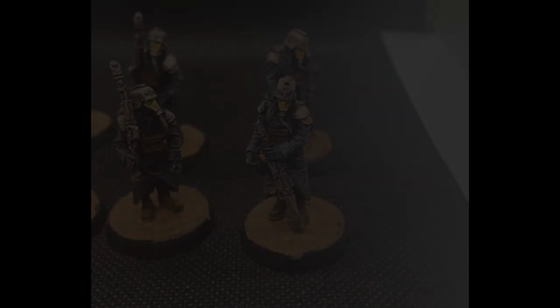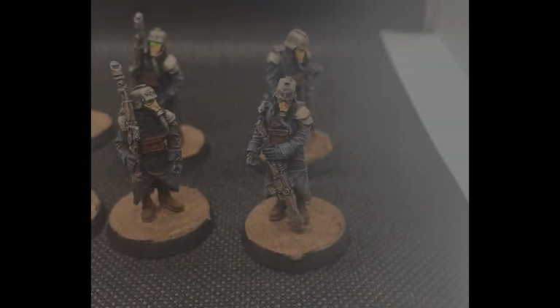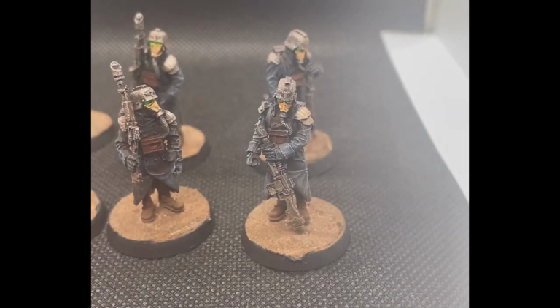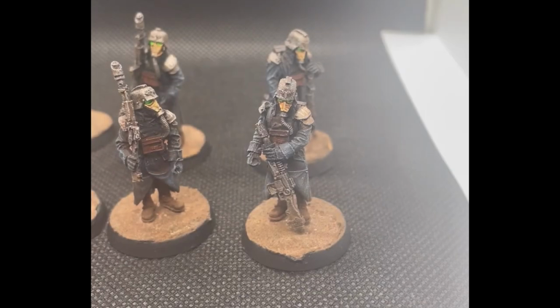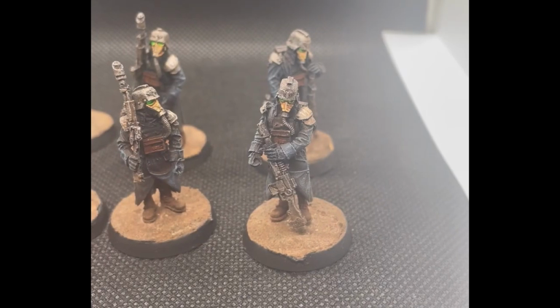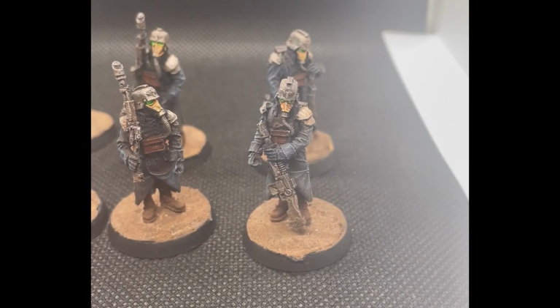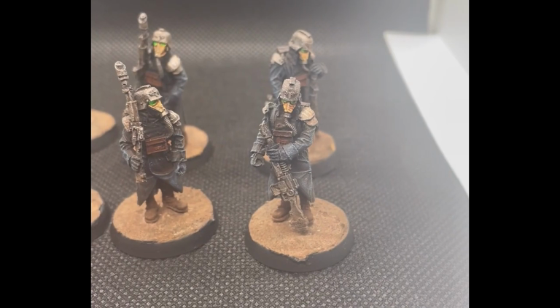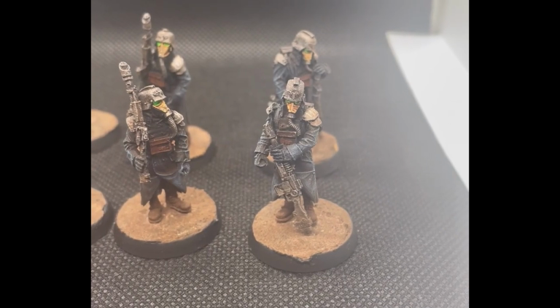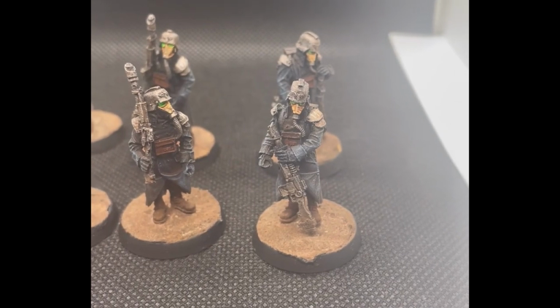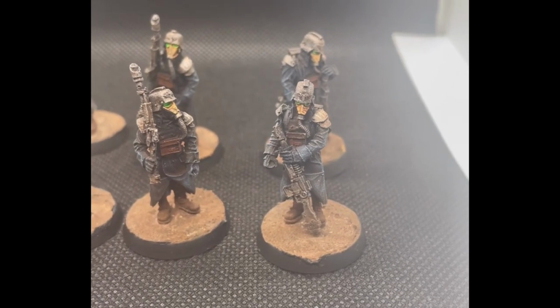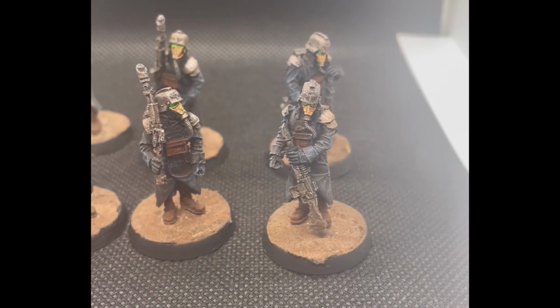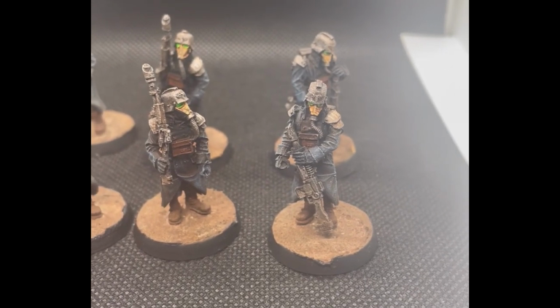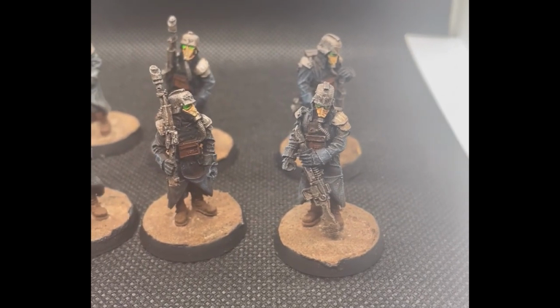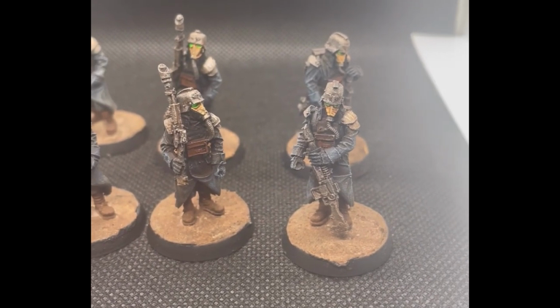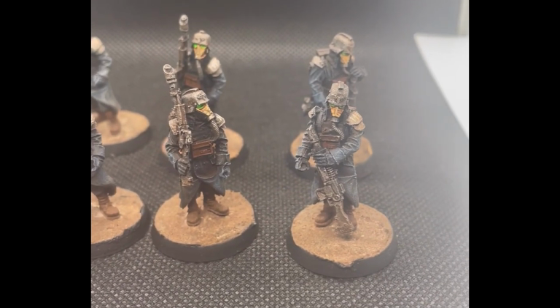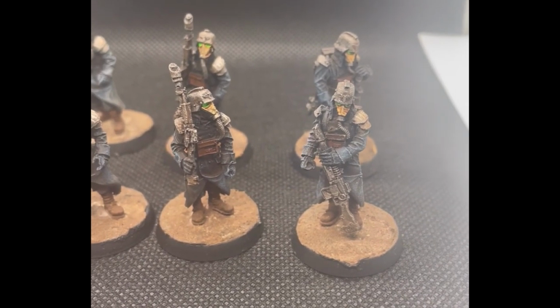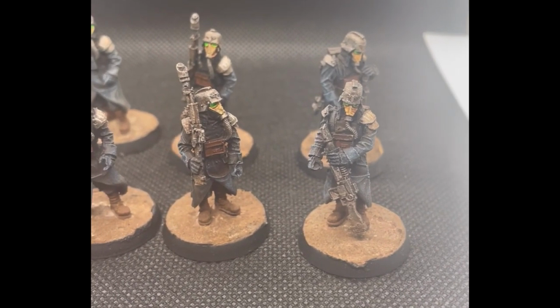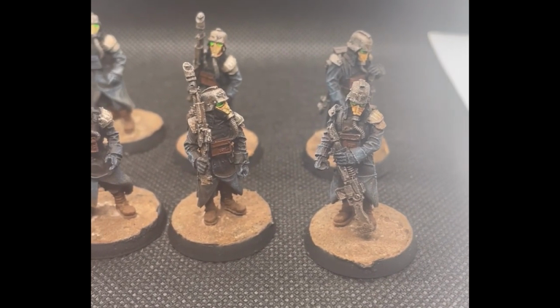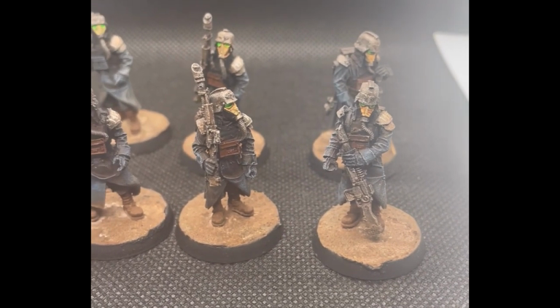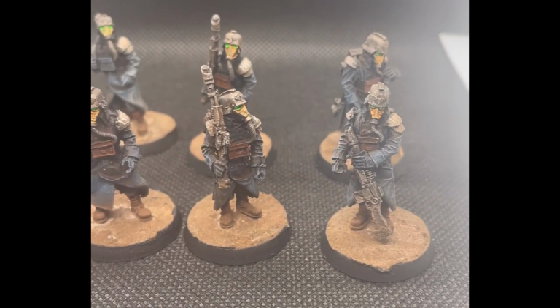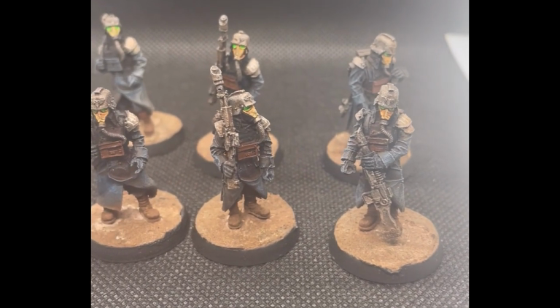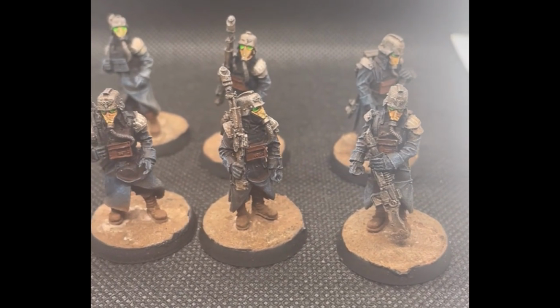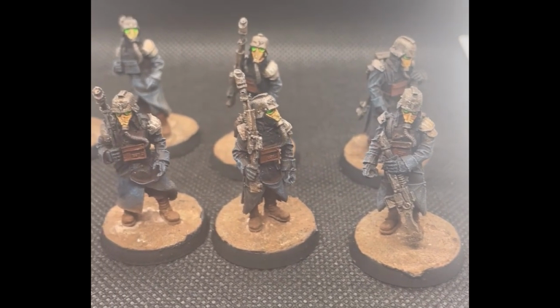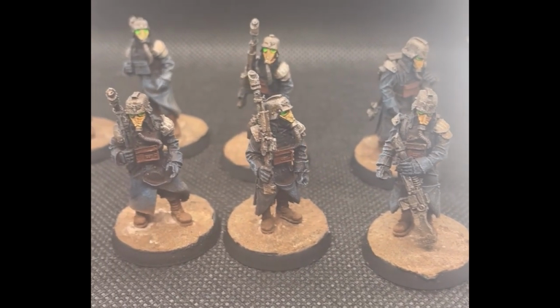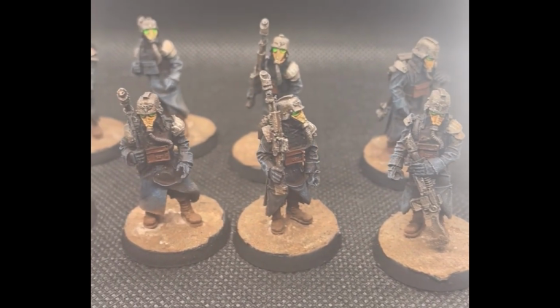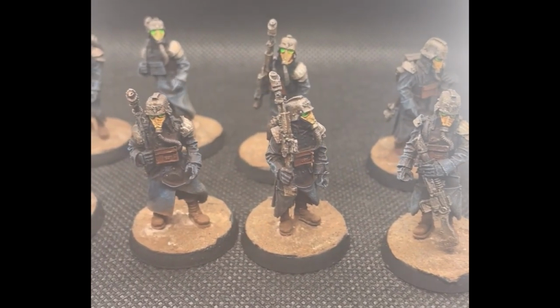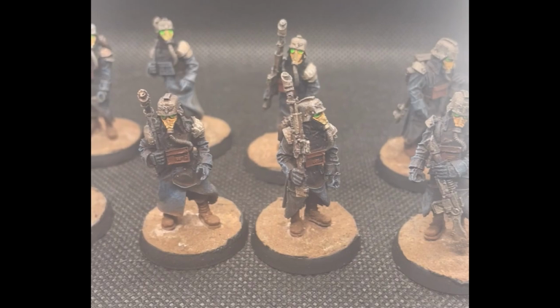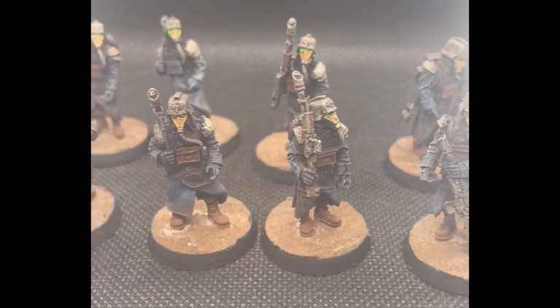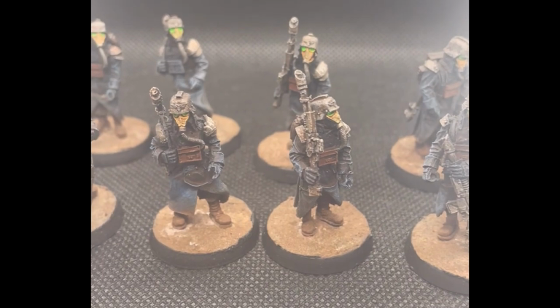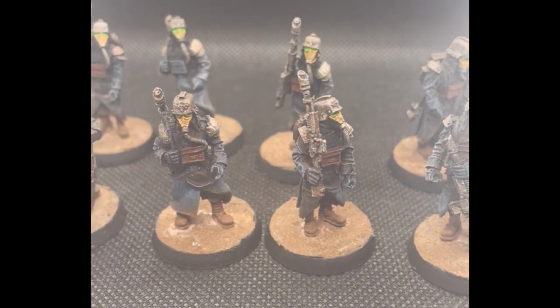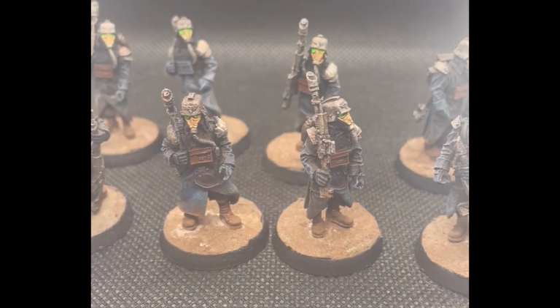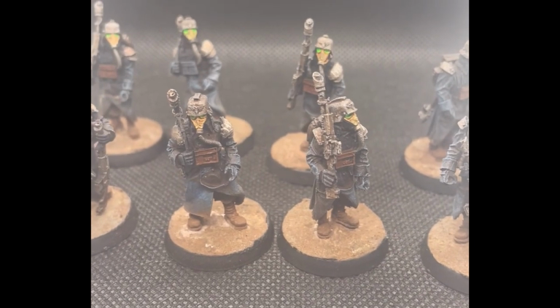Hey, what's up guys, my name is Krinks and today I'm going to show you how to paint some awesome Death Corps Krieg infantry. Let's do it.